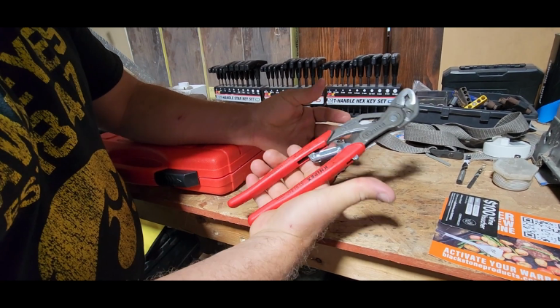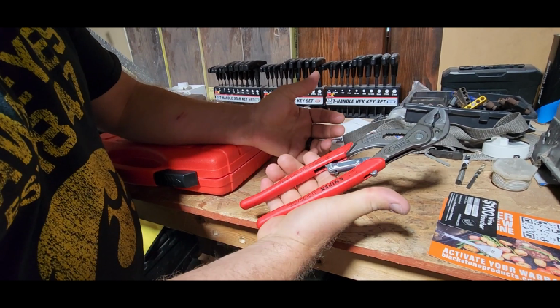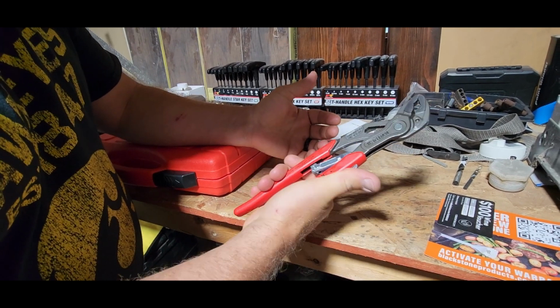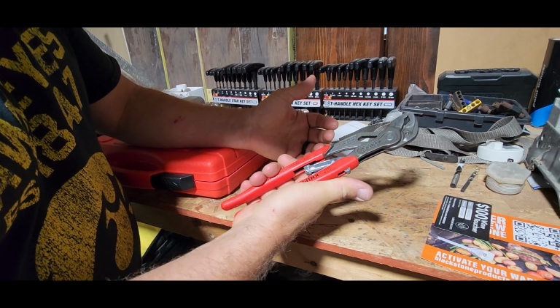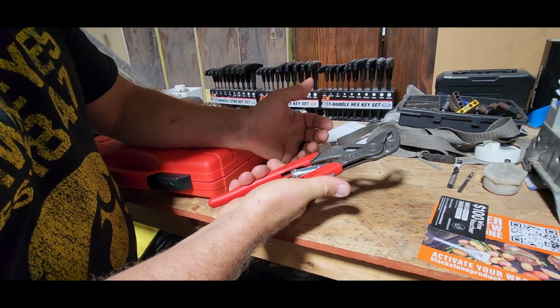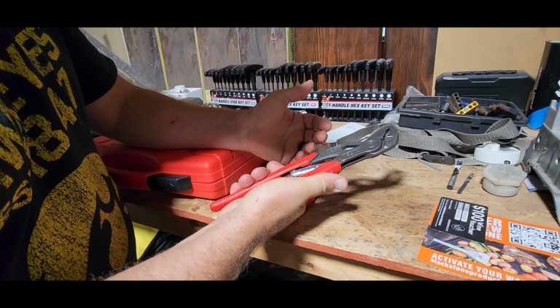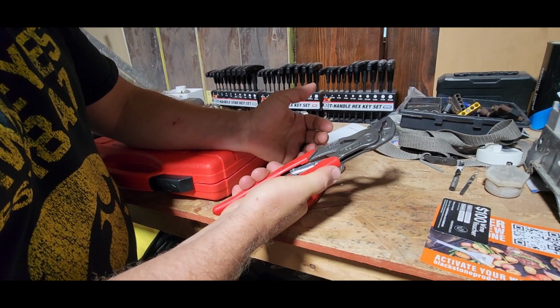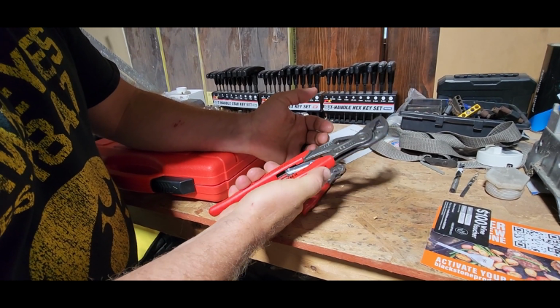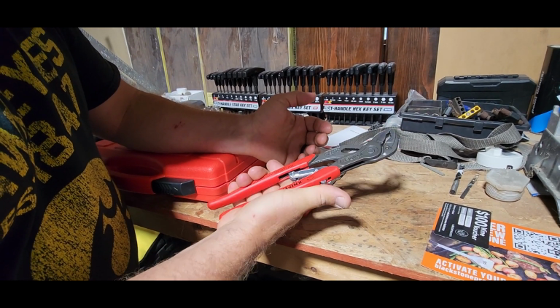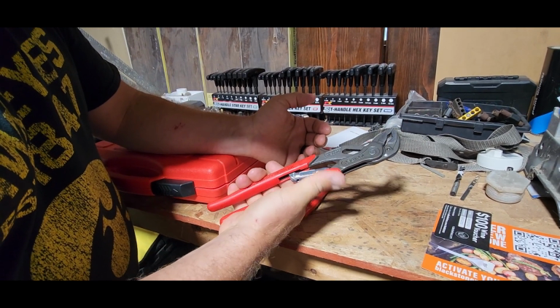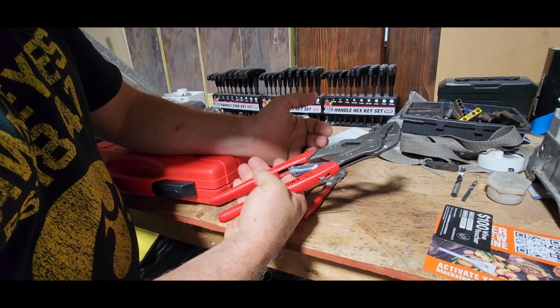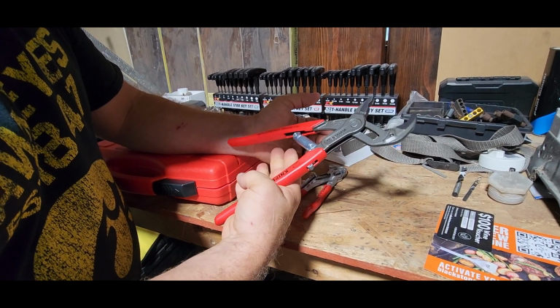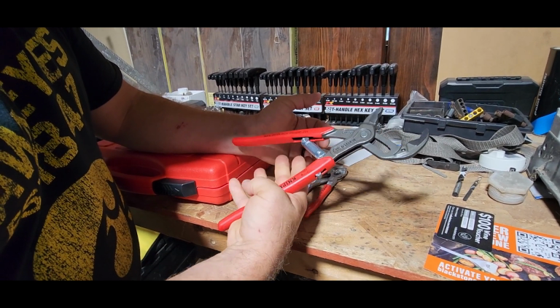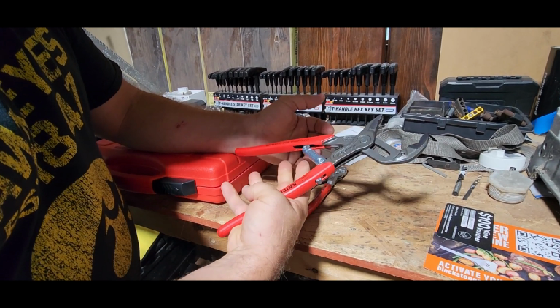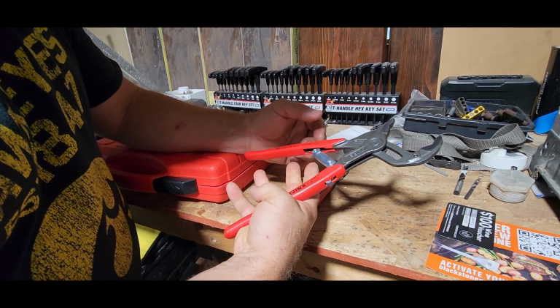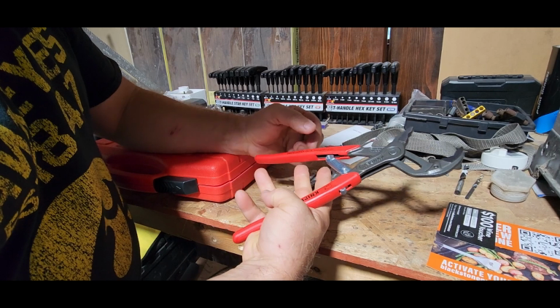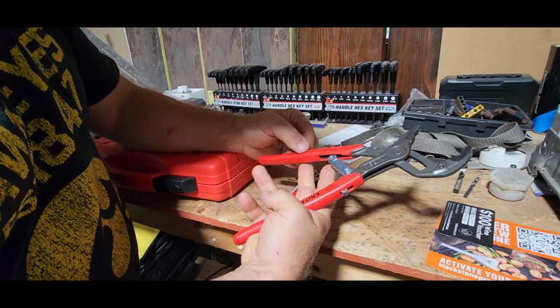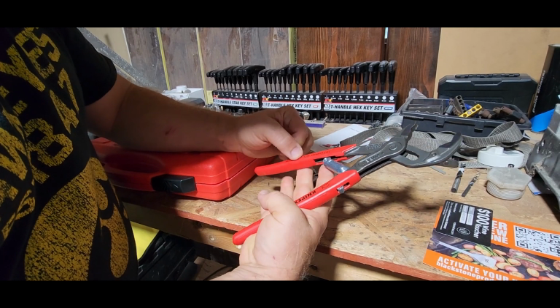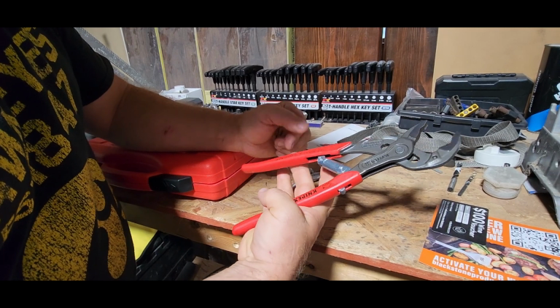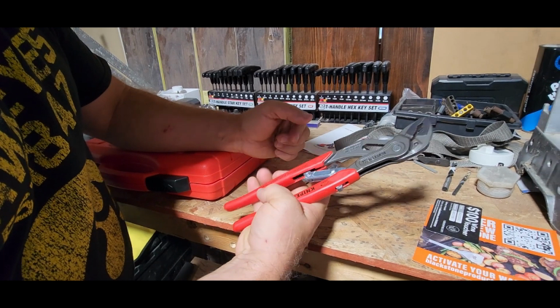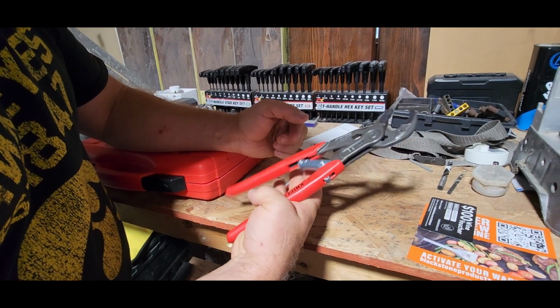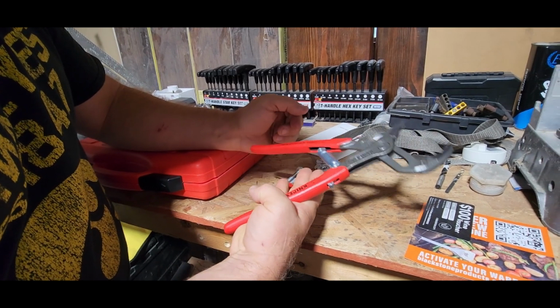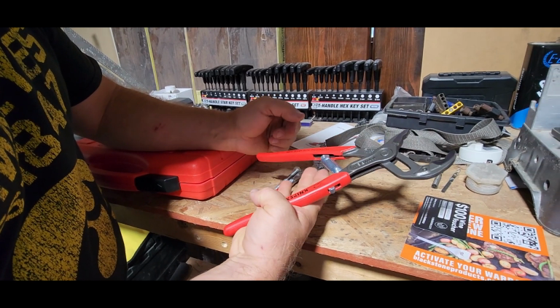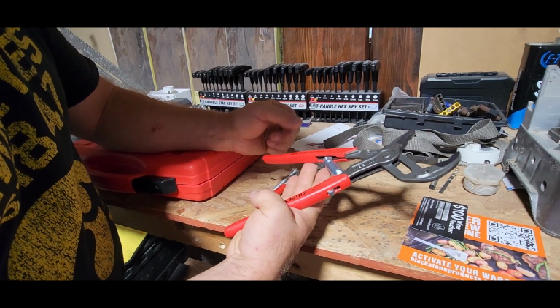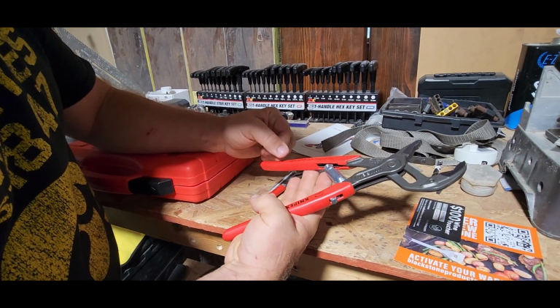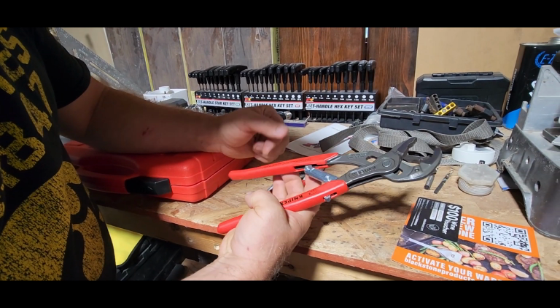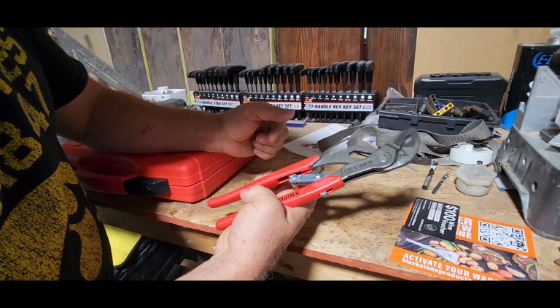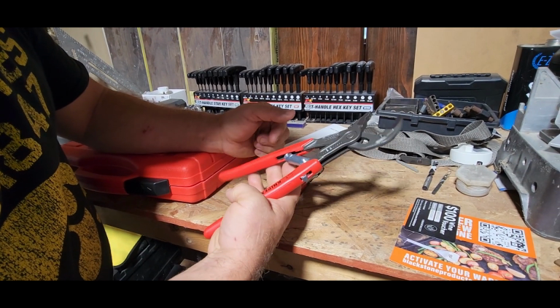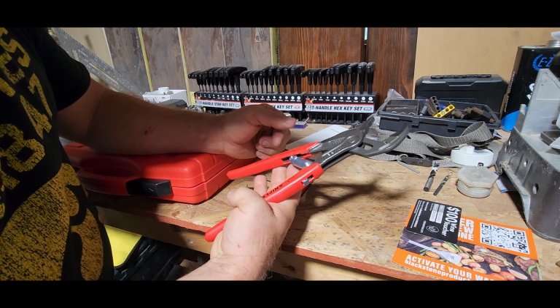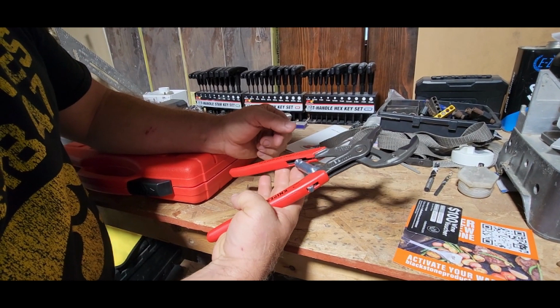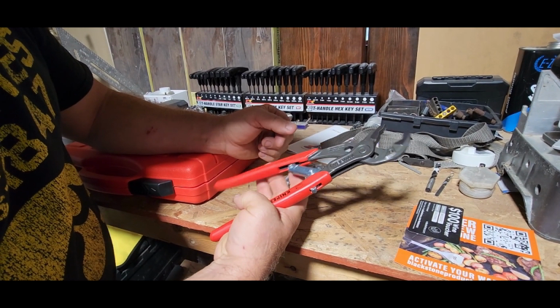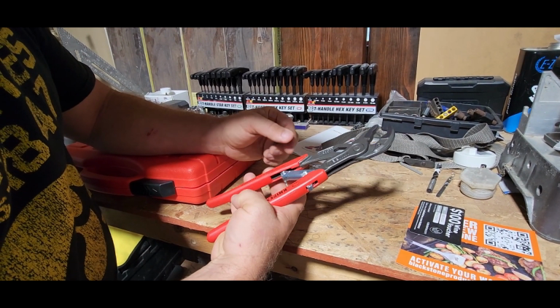To release the lock you're just going to grip it and pull the lock down and then it's going to self-adjust. Look at that — that is super nice and slick.